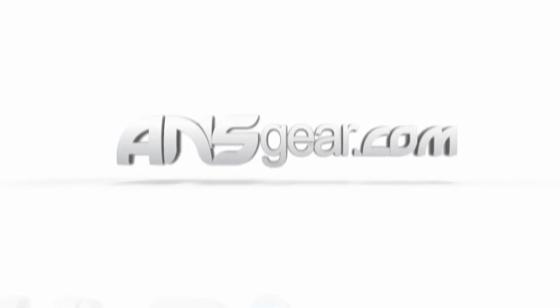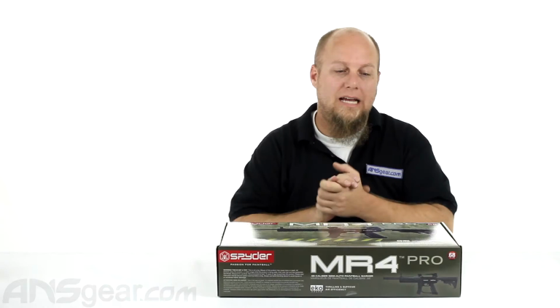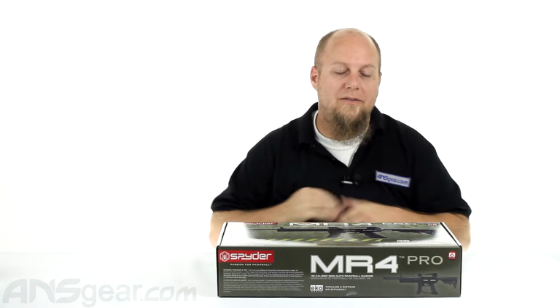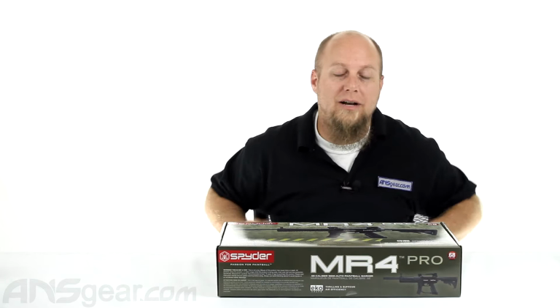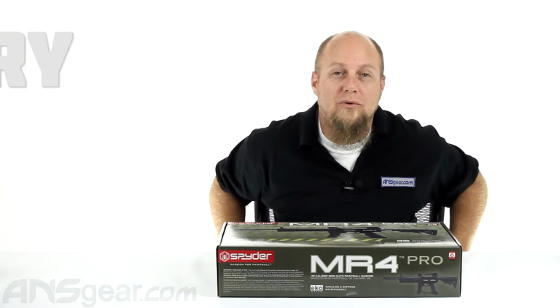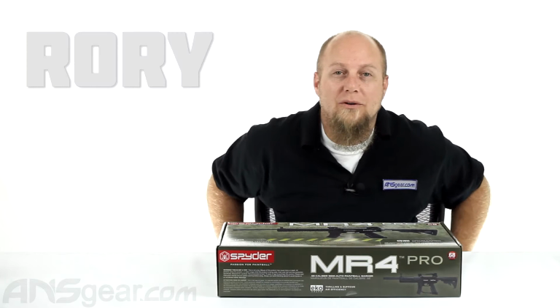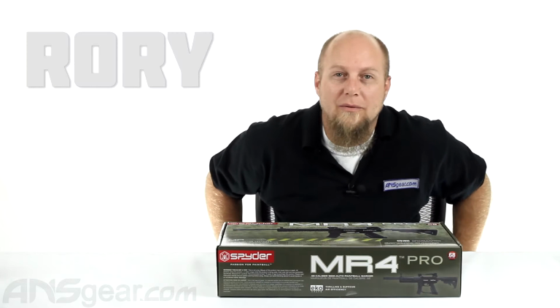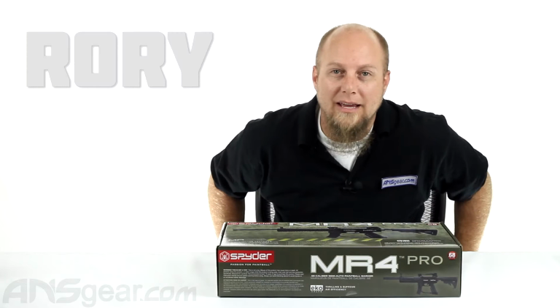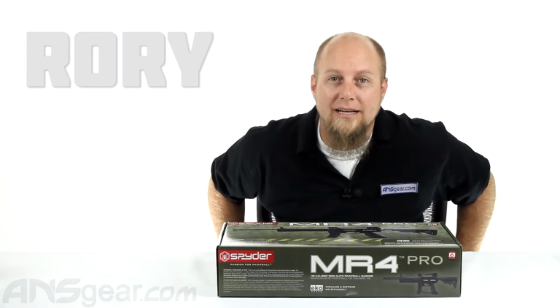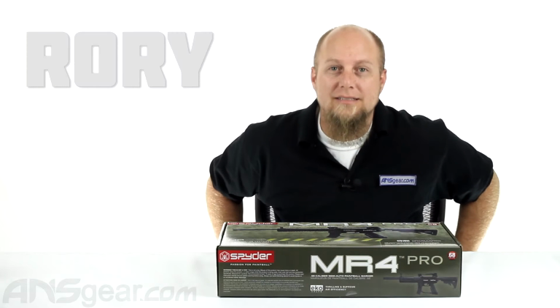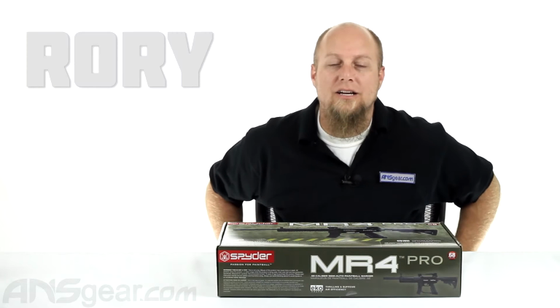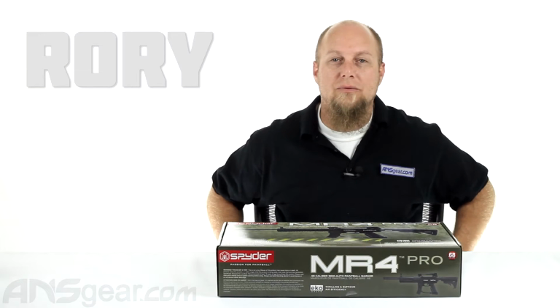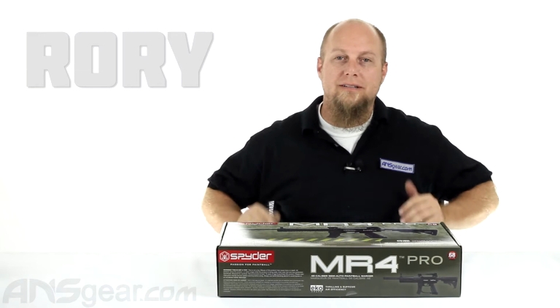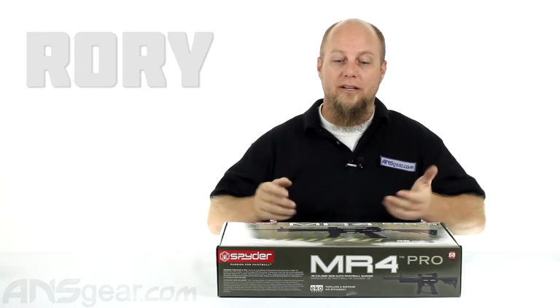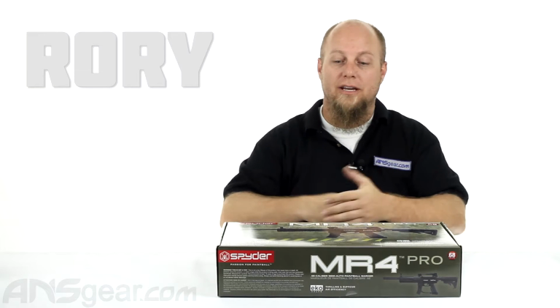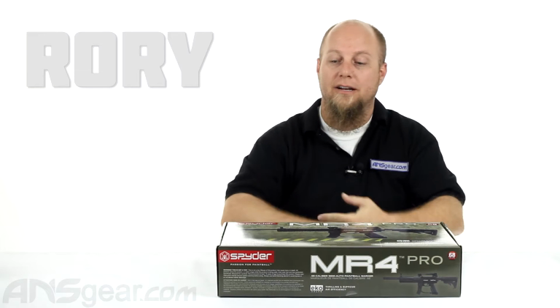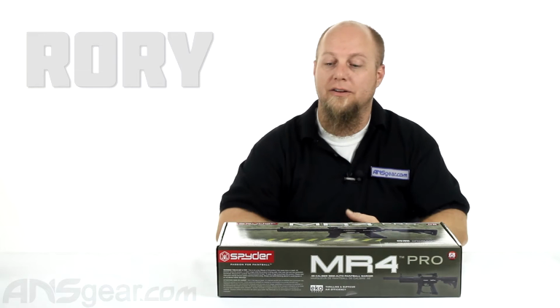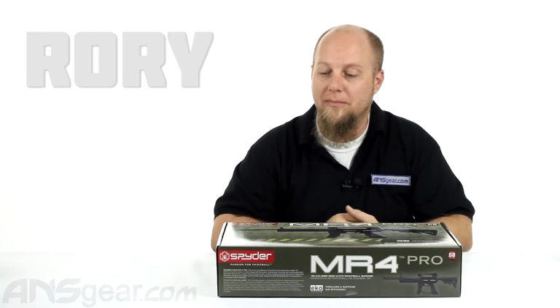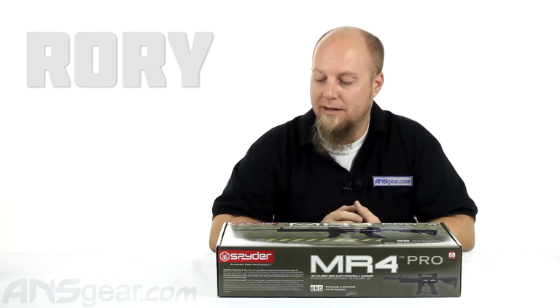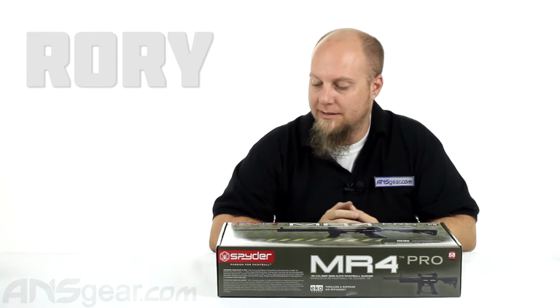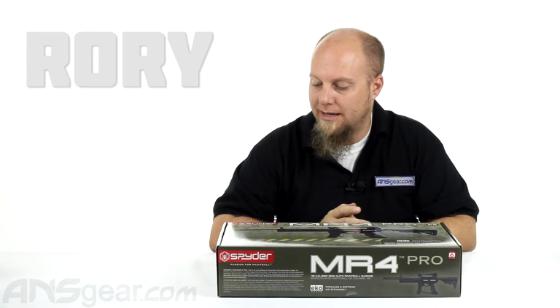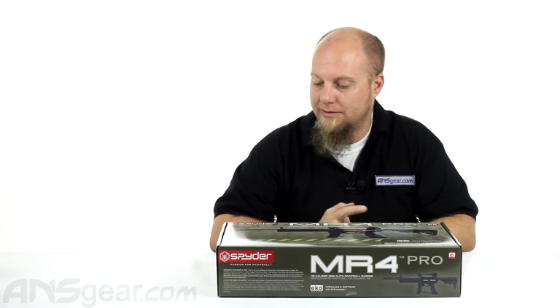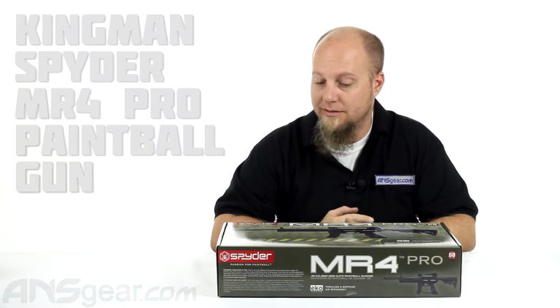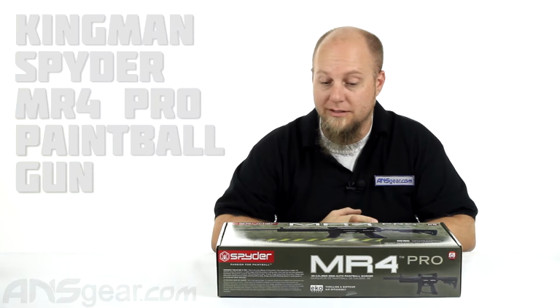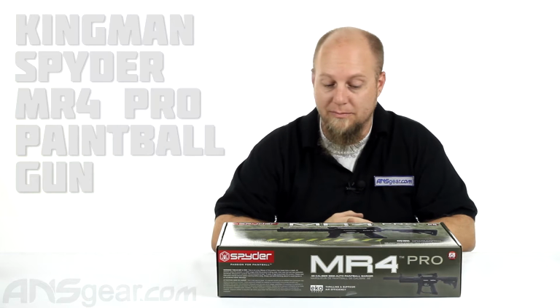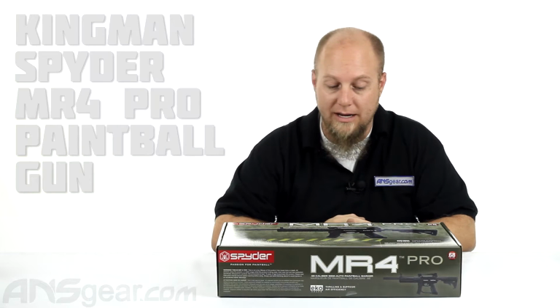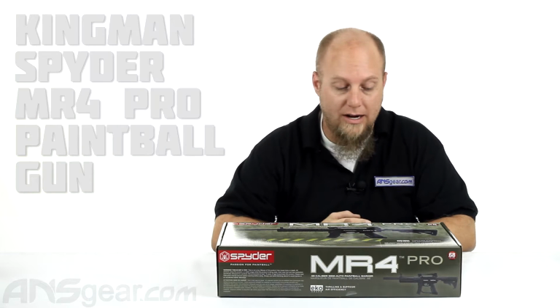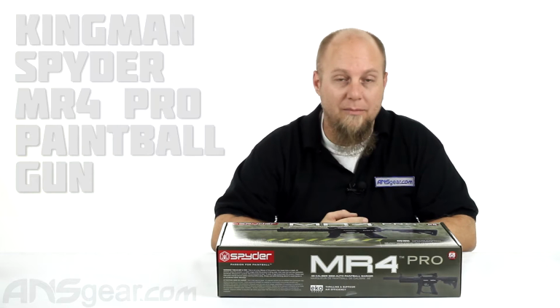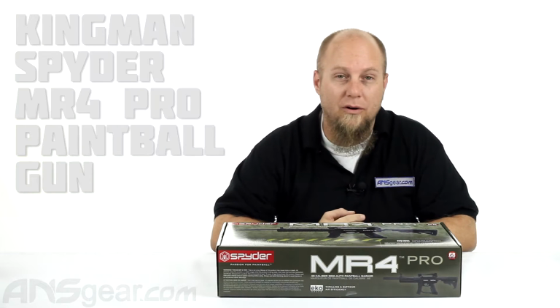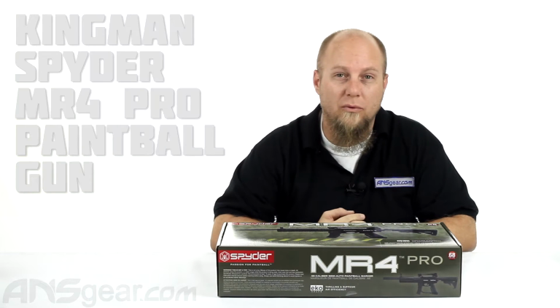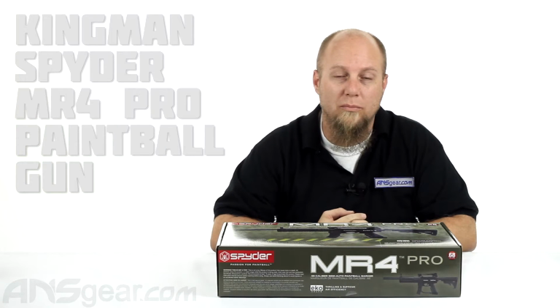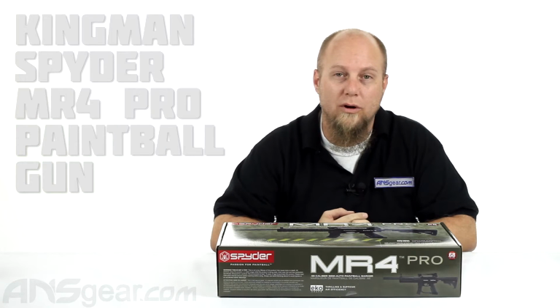Hey everybody, Rory from ANS Gear. We're going to take a look at another Kingman gun today. This is the Spyder MR4 Pro.